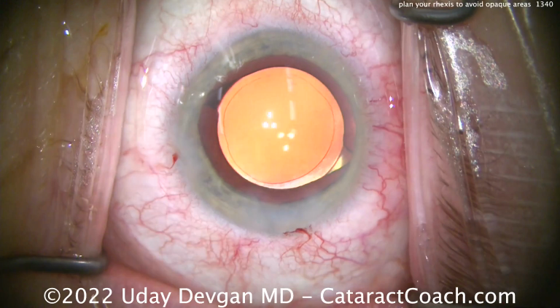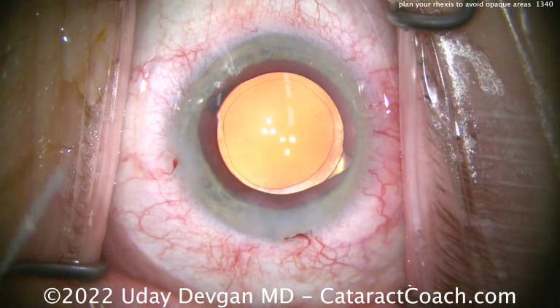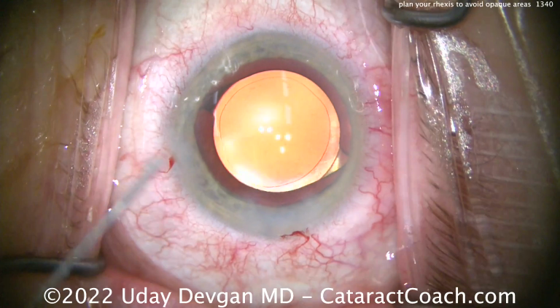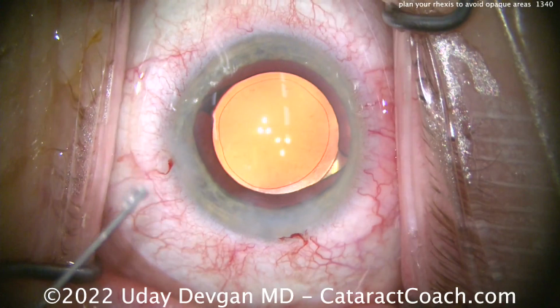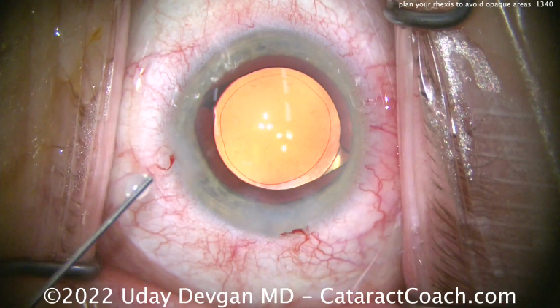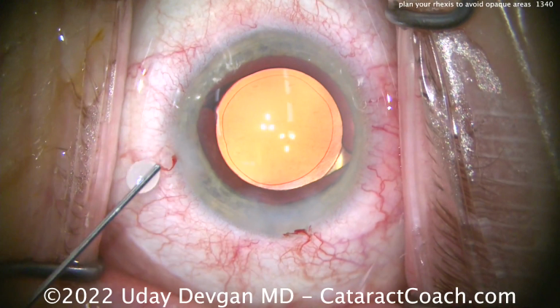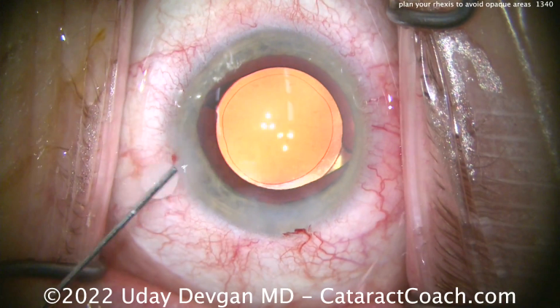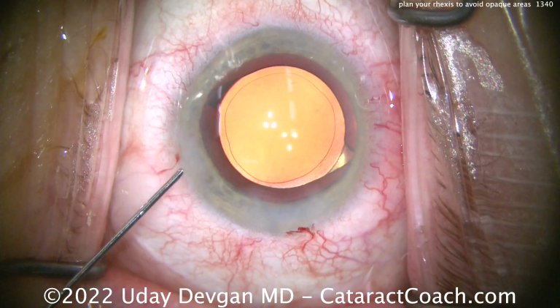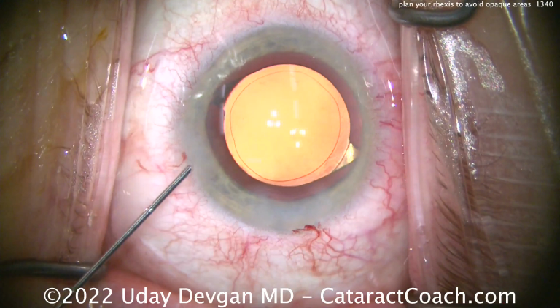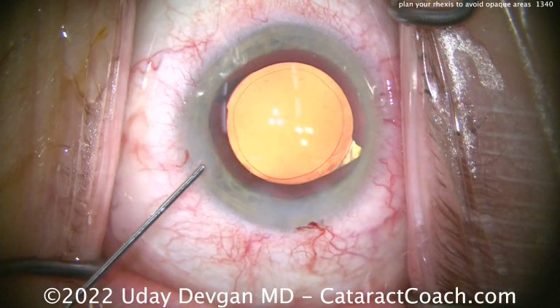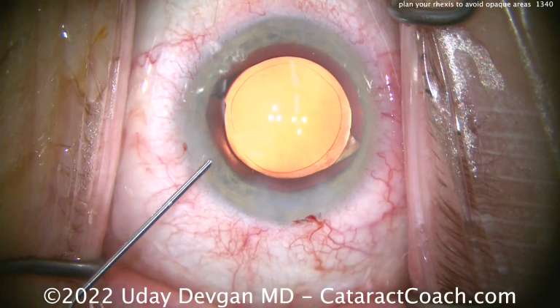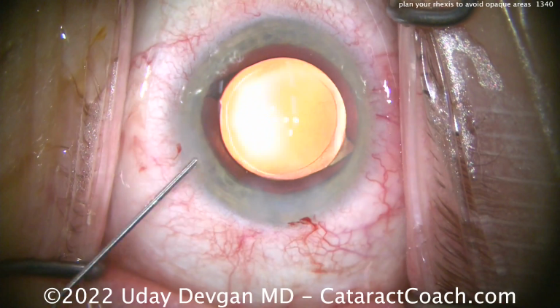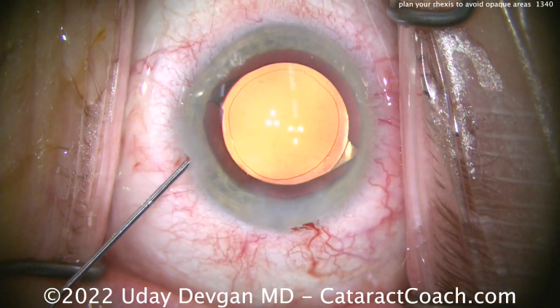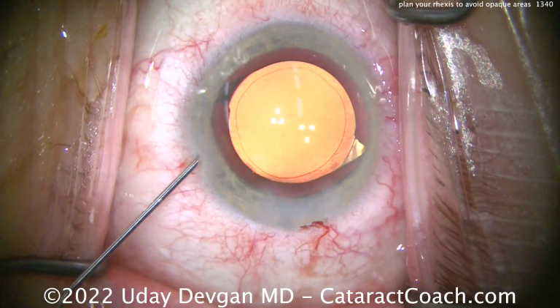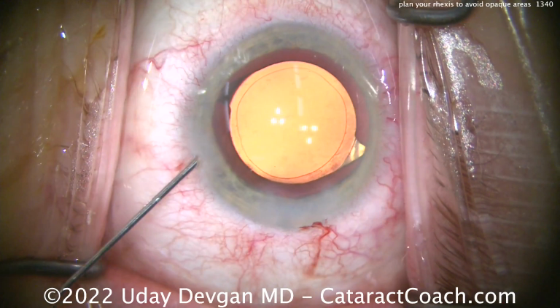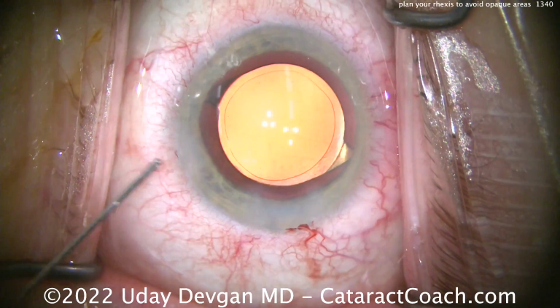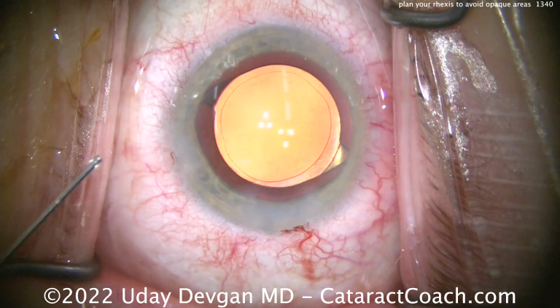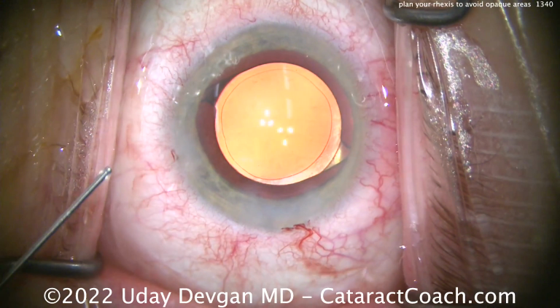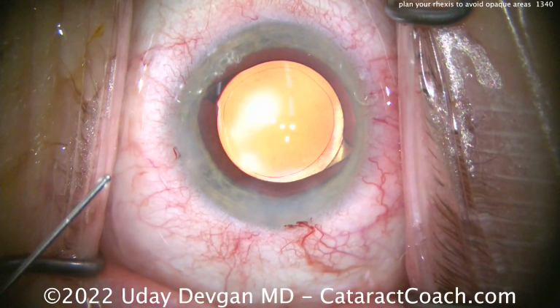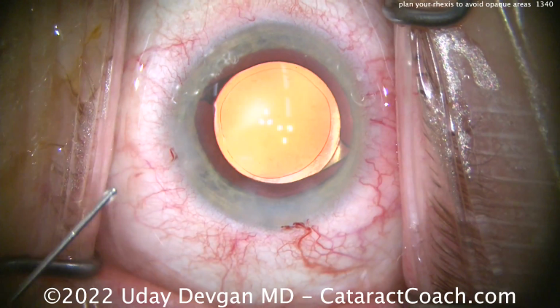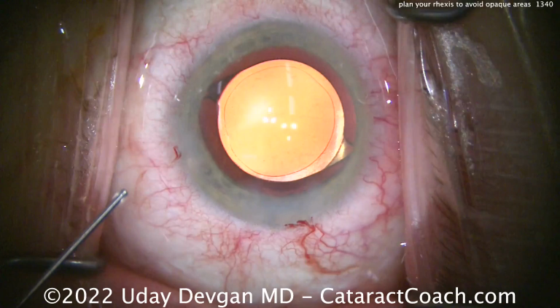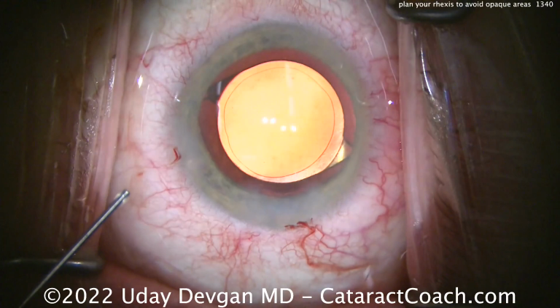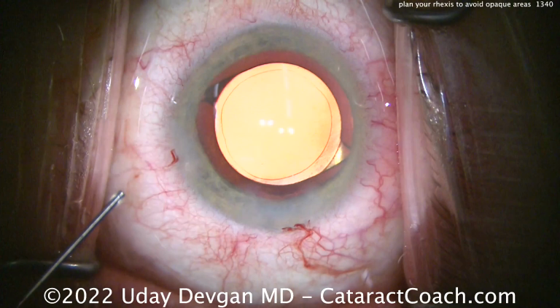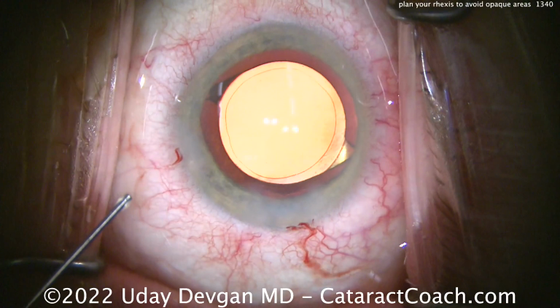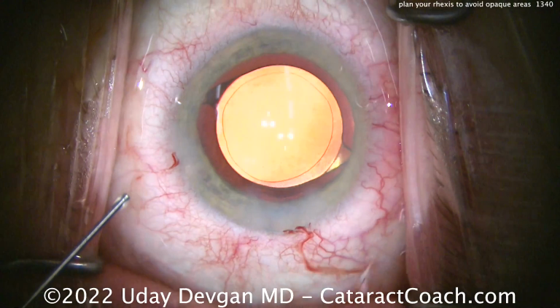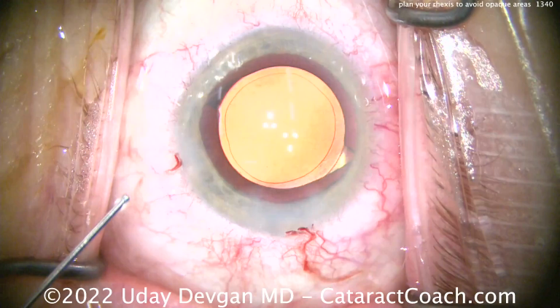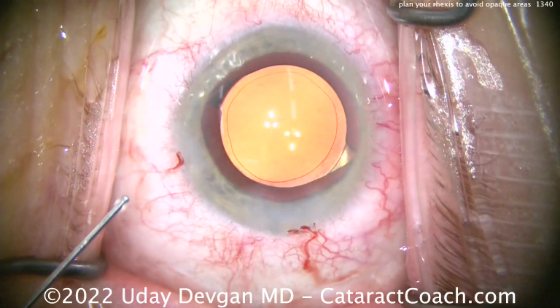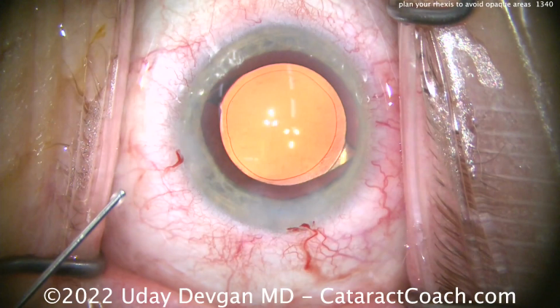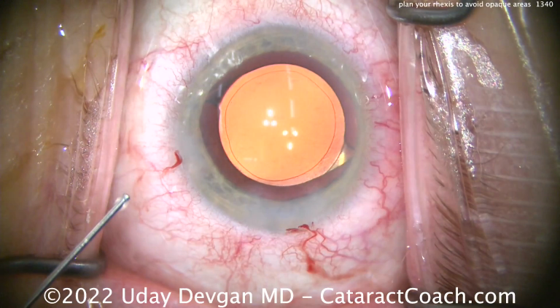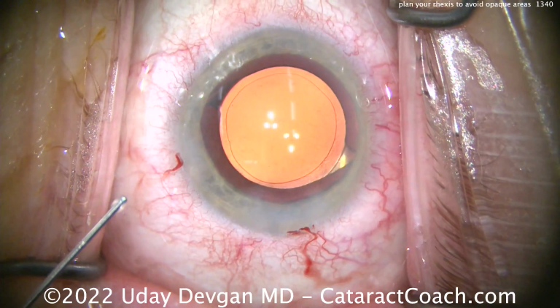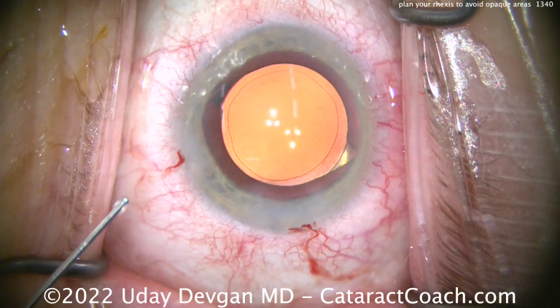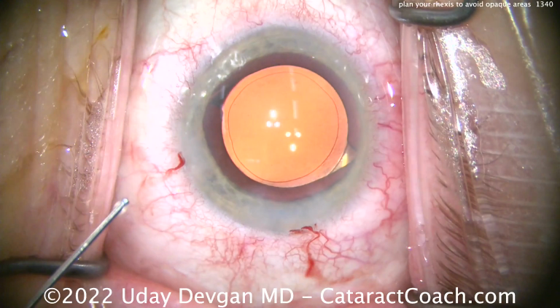Could you make a smaller rhexis? Yes — find your own happiness. If you like a 4.5 mm rhexis, do a 4.5.